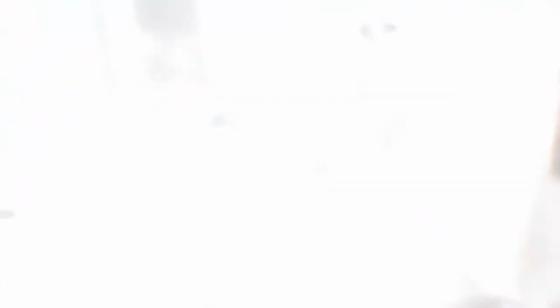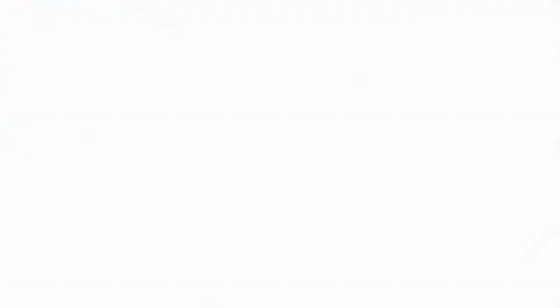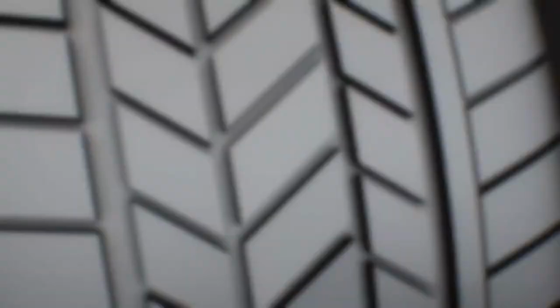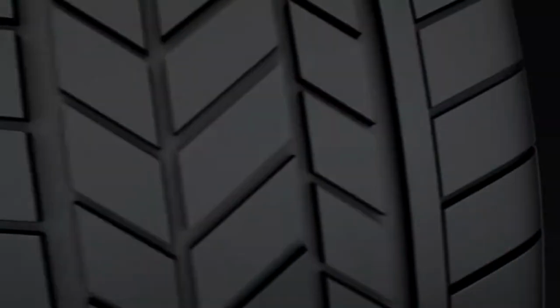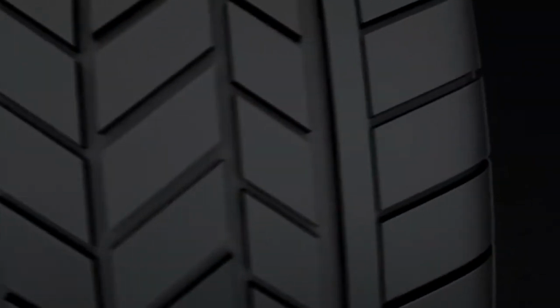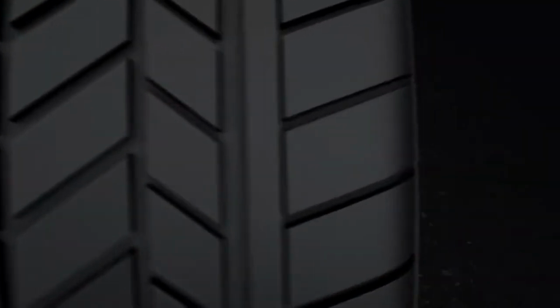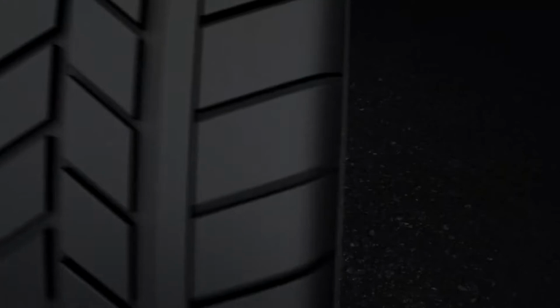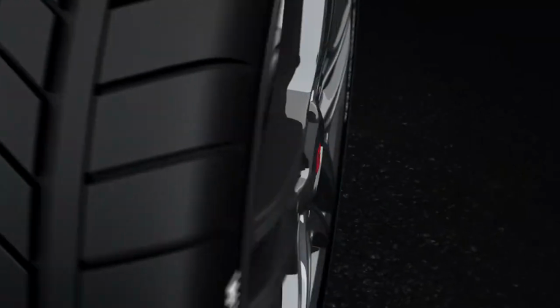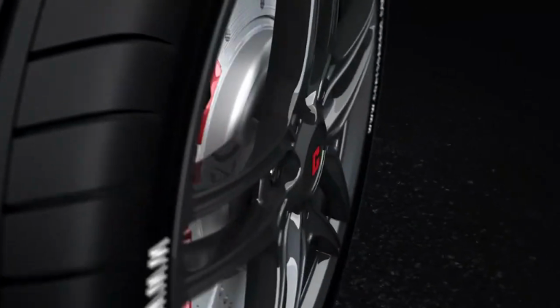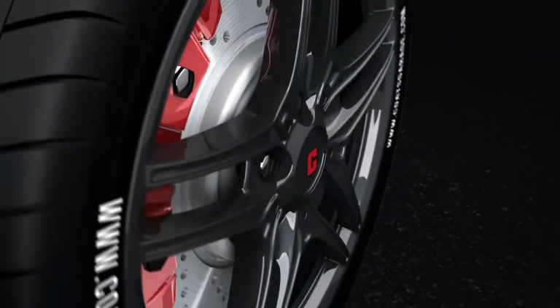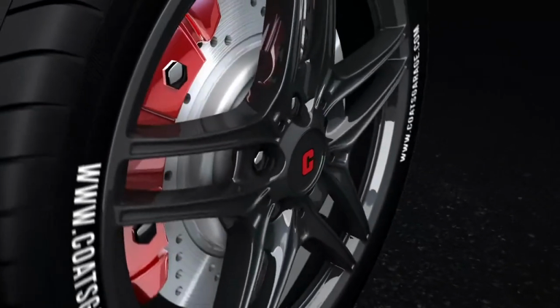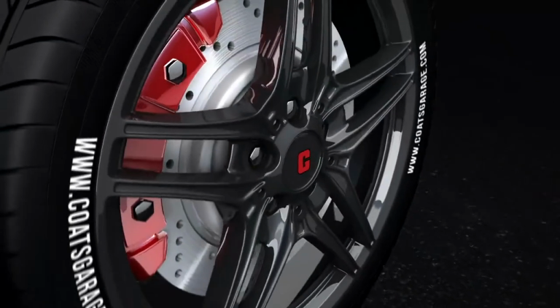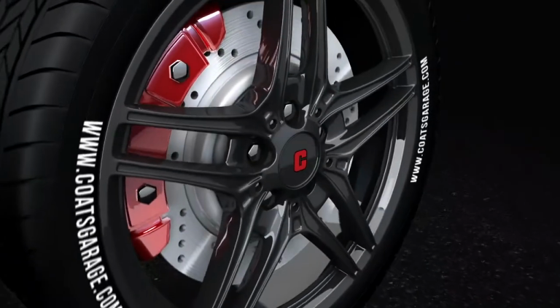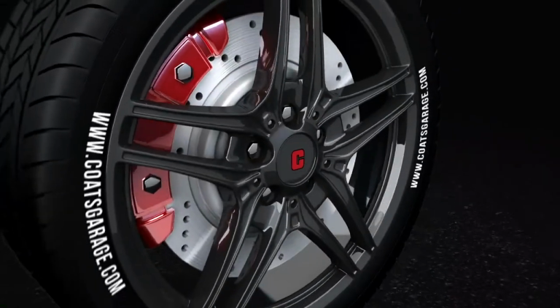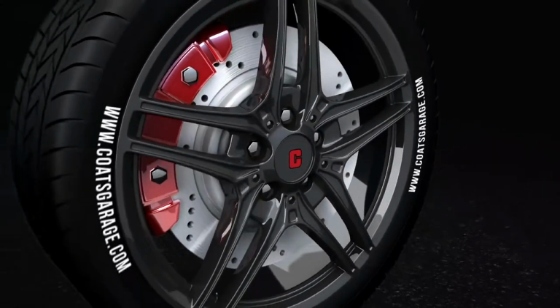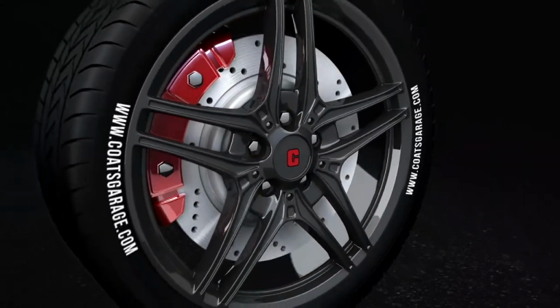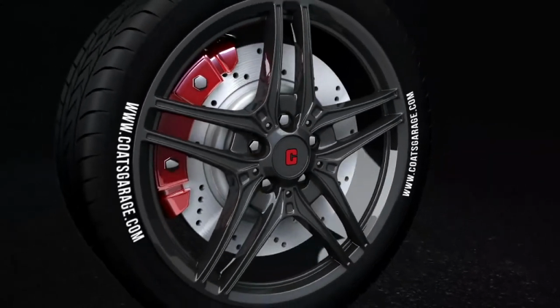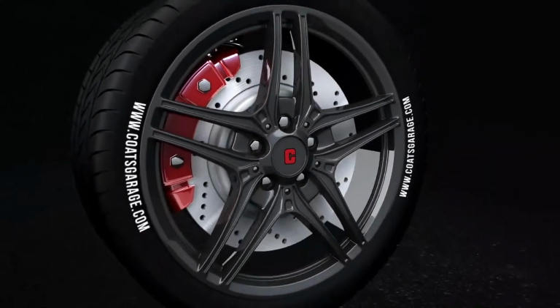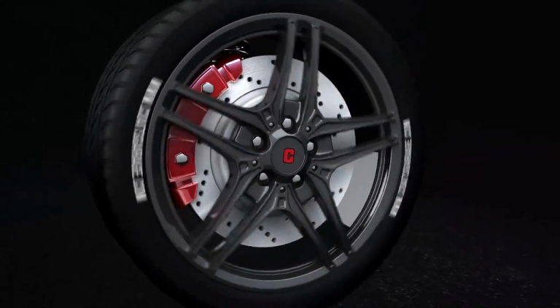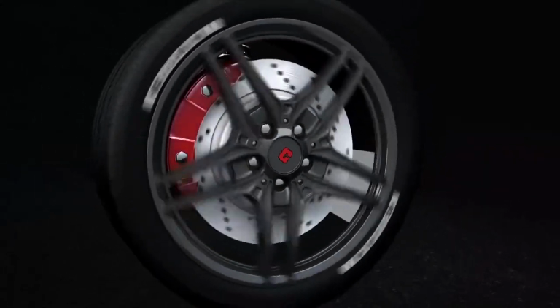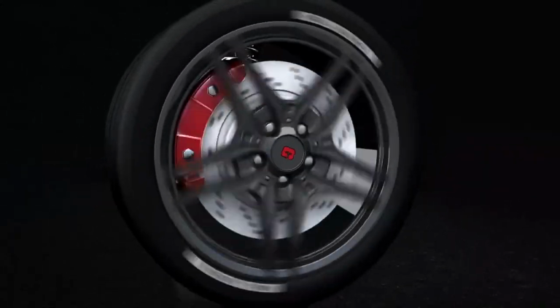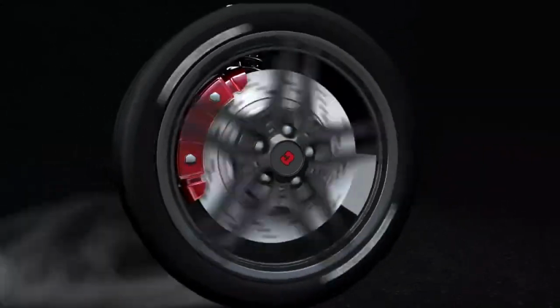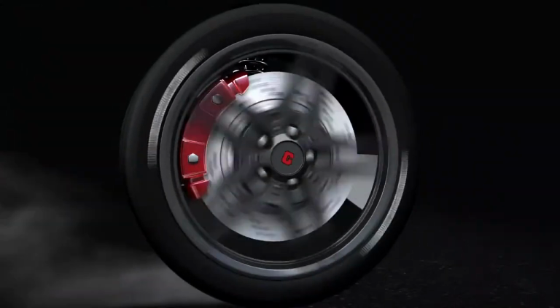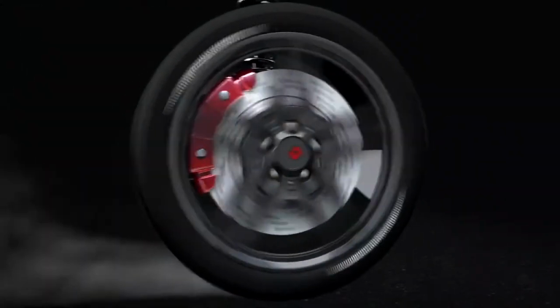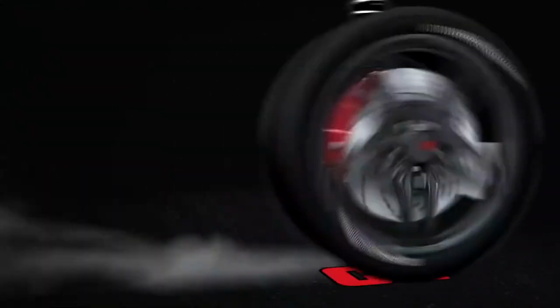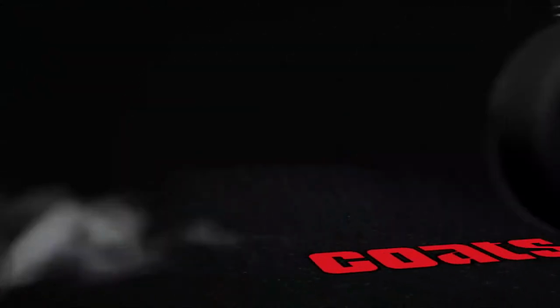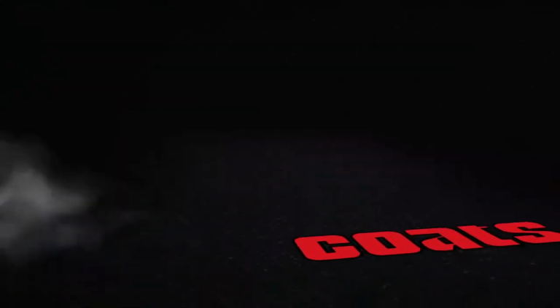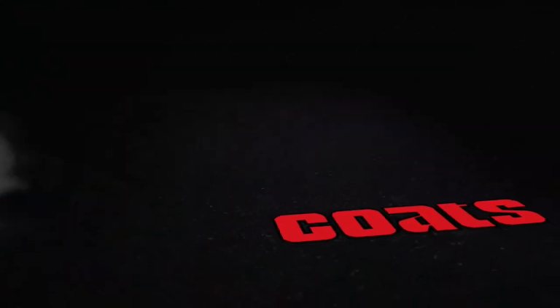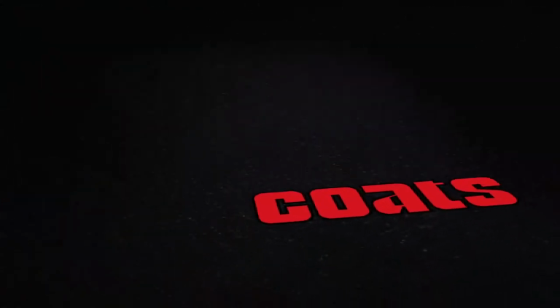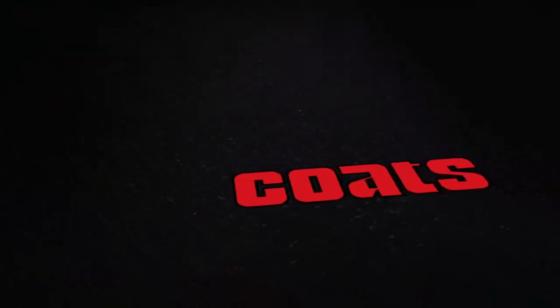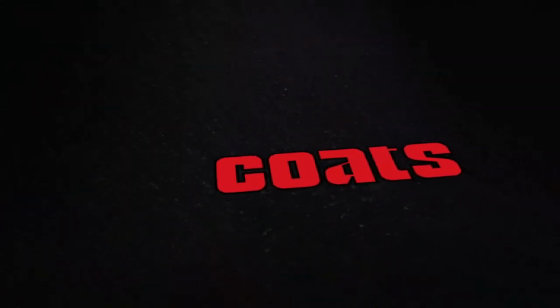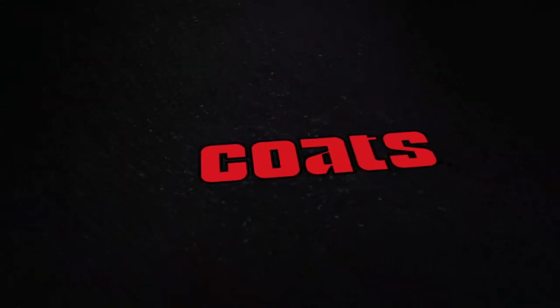When it comes to unmatched quality and shop-proven equipment, trust the world leader in wheel service equipment, Coats.